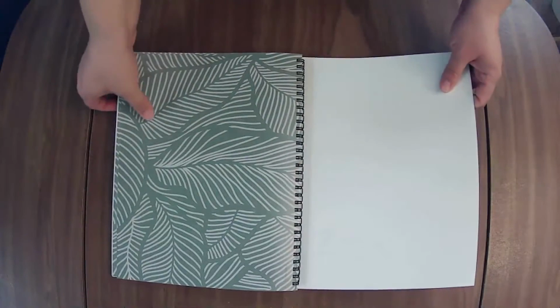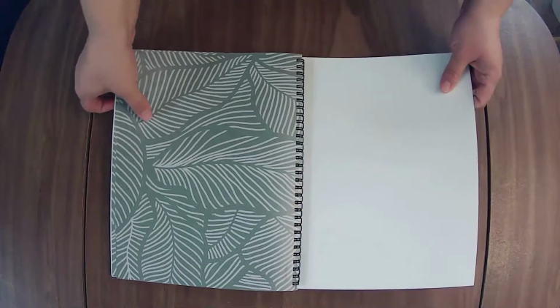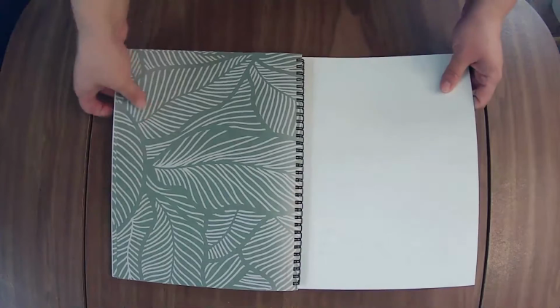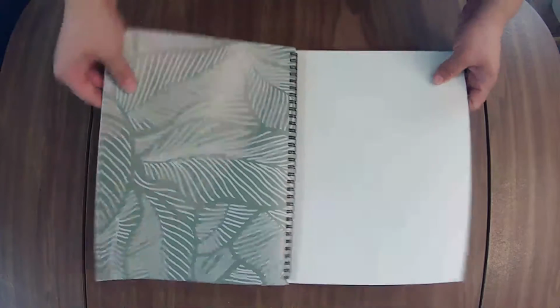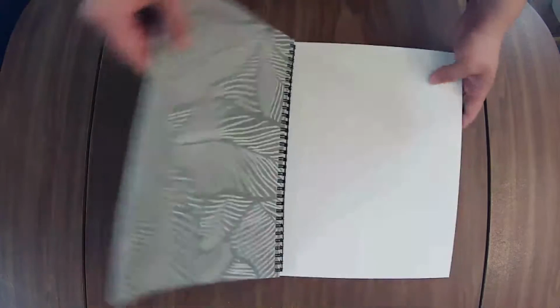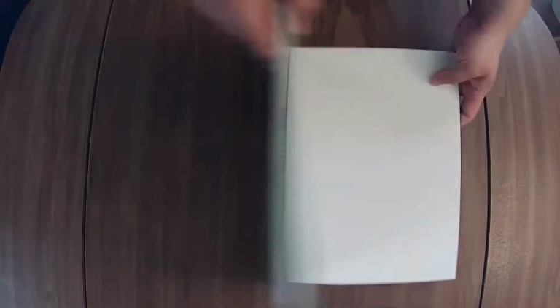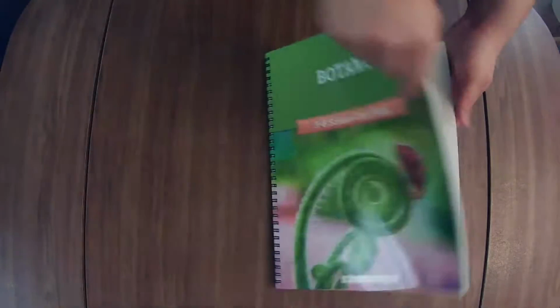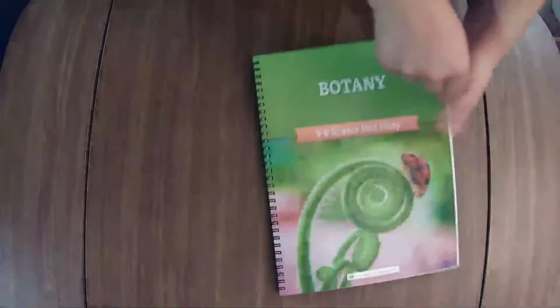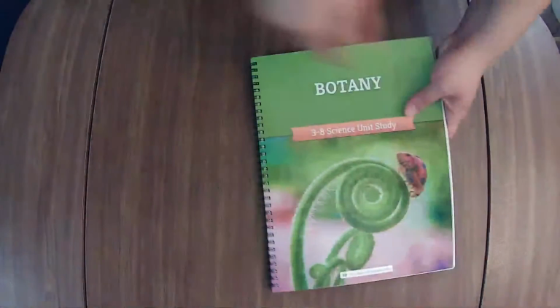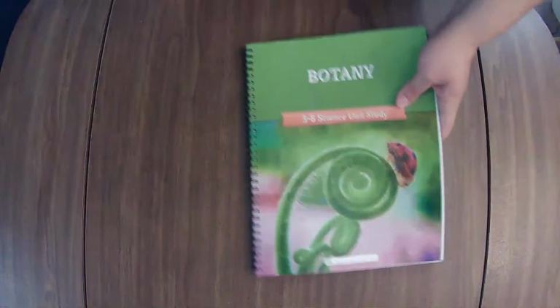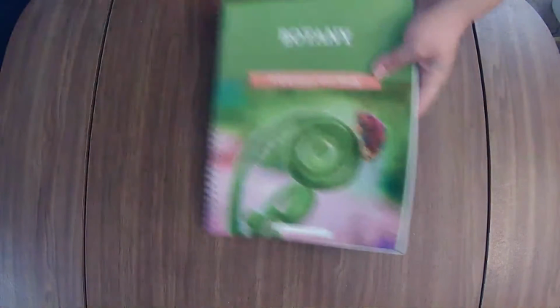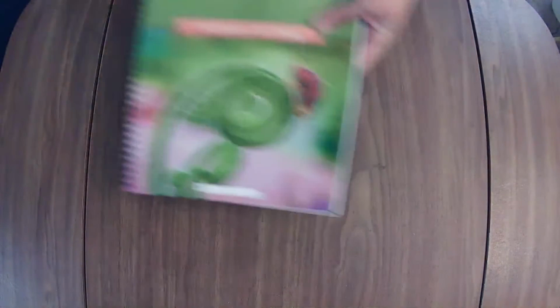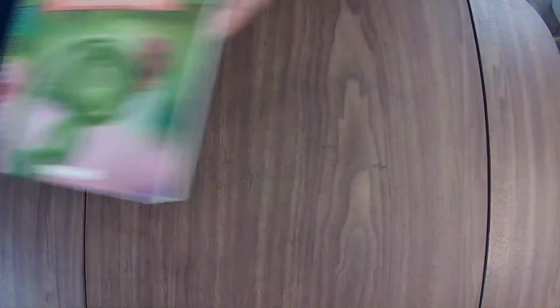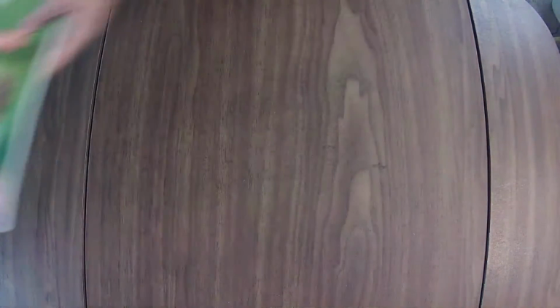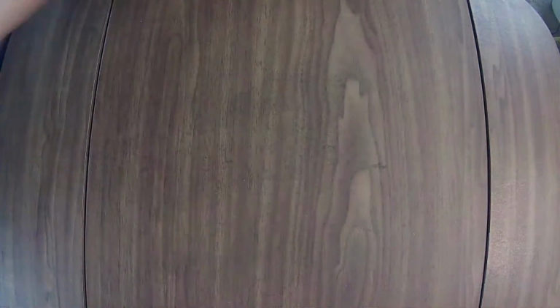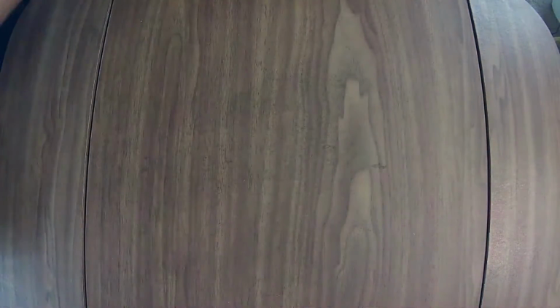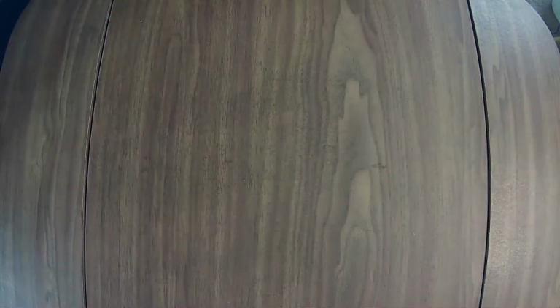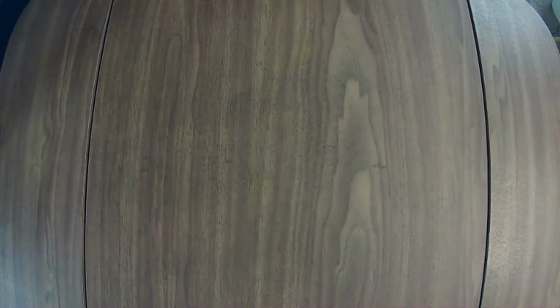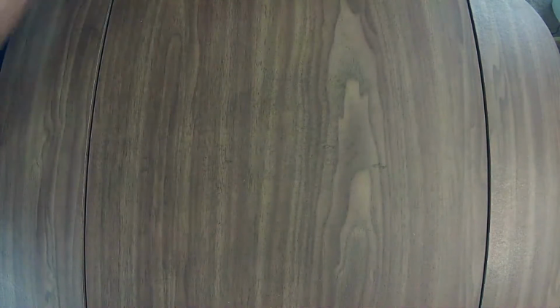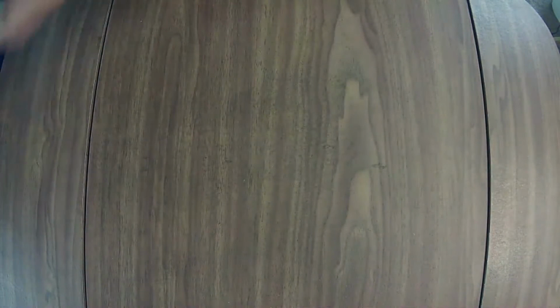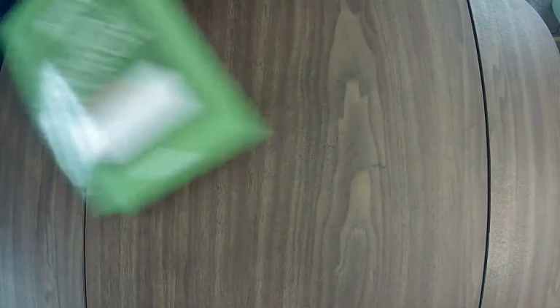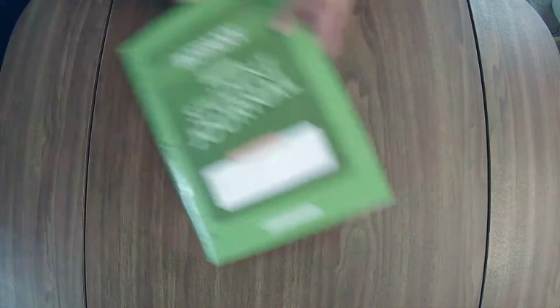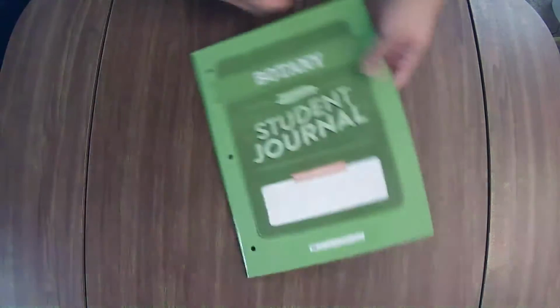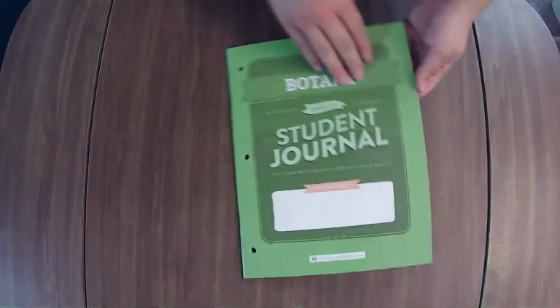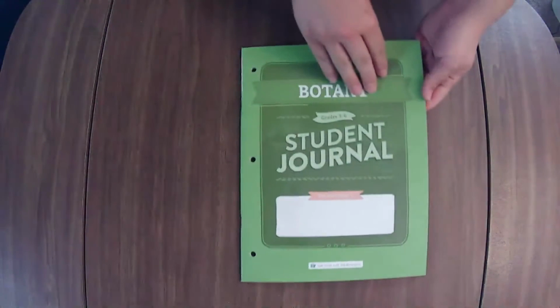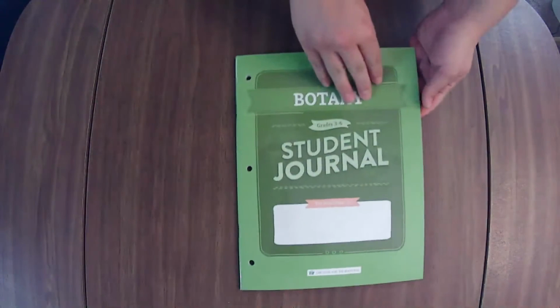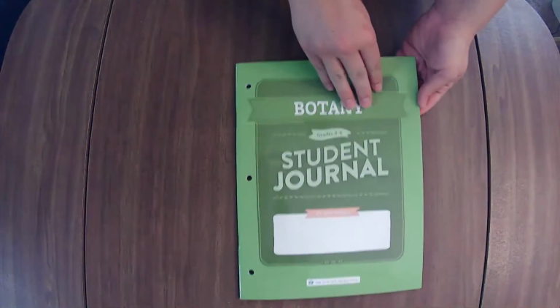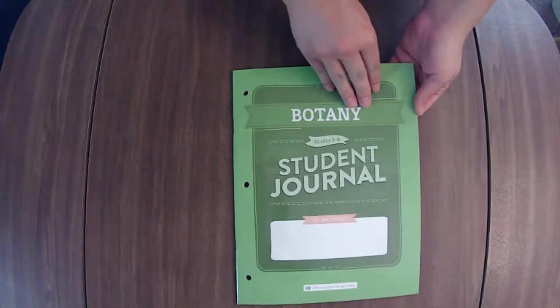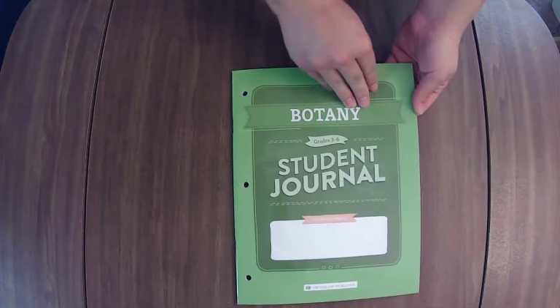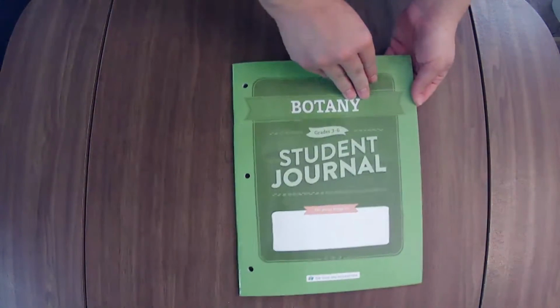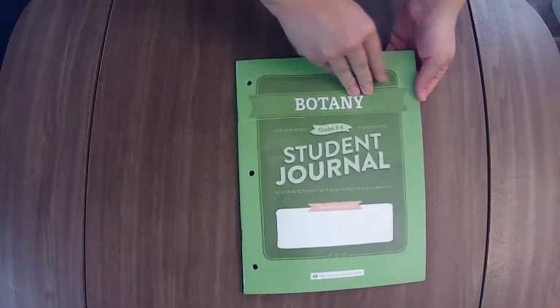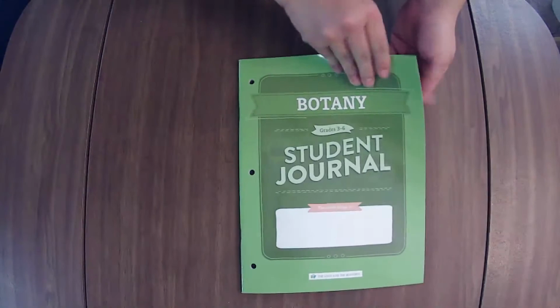Let's take a look at the student journals. Grades three through six here.